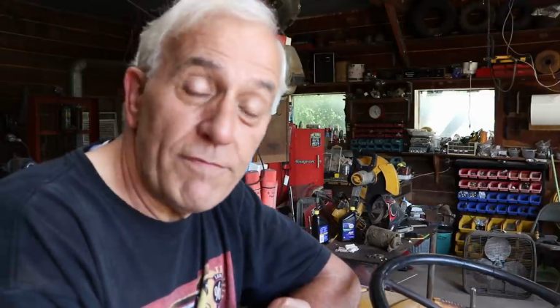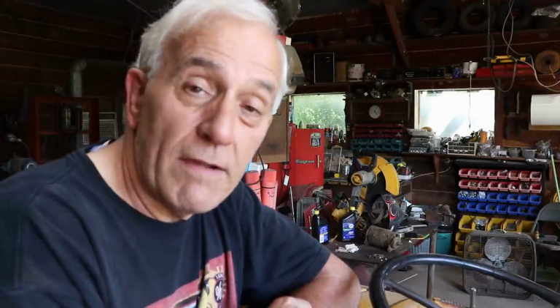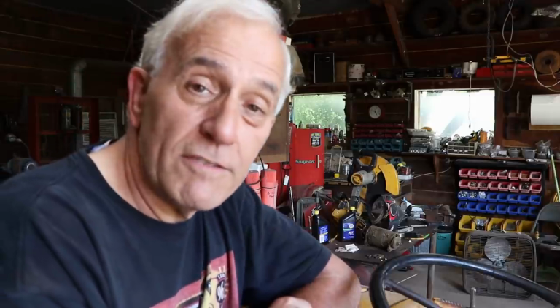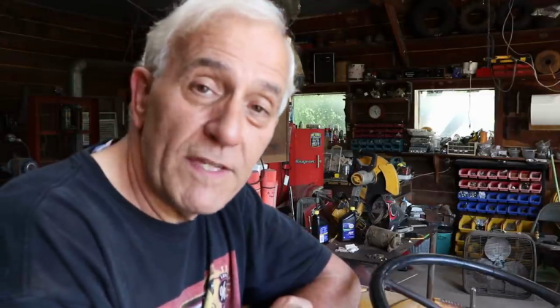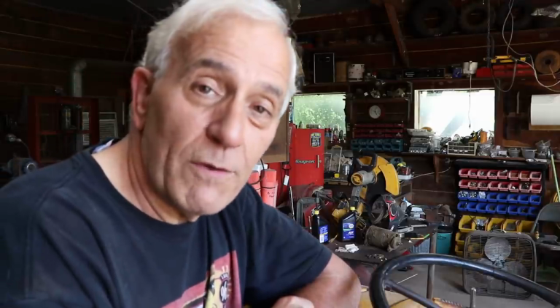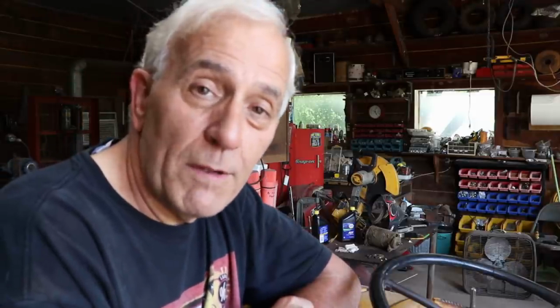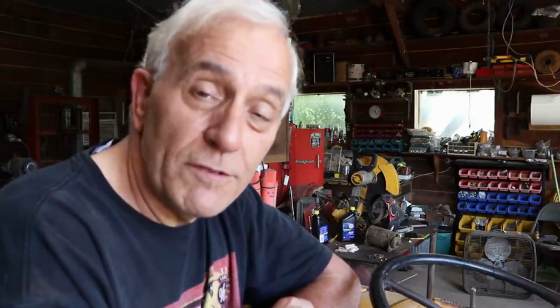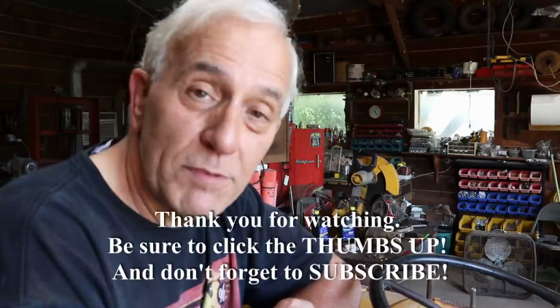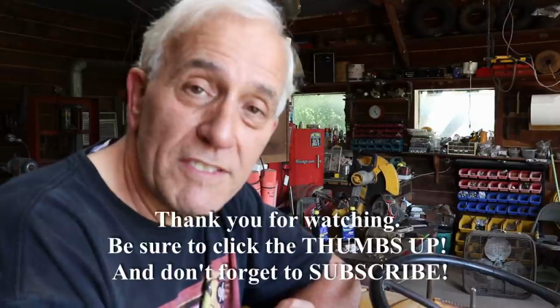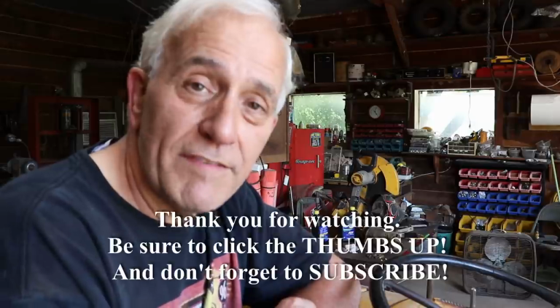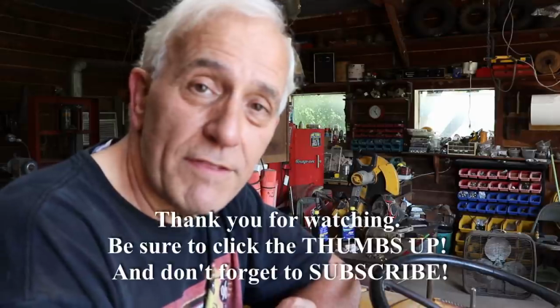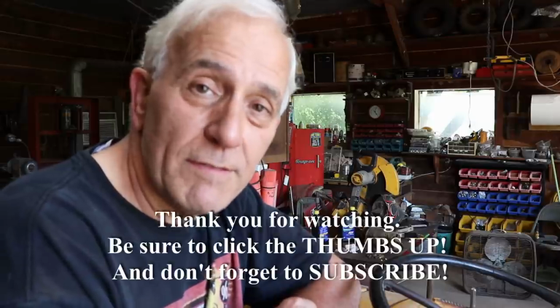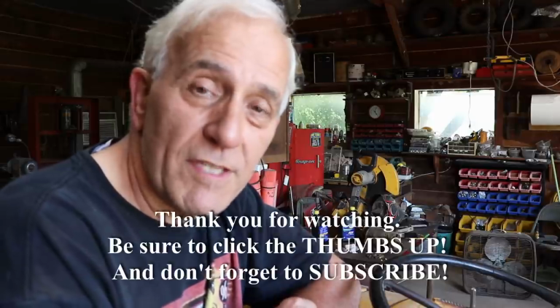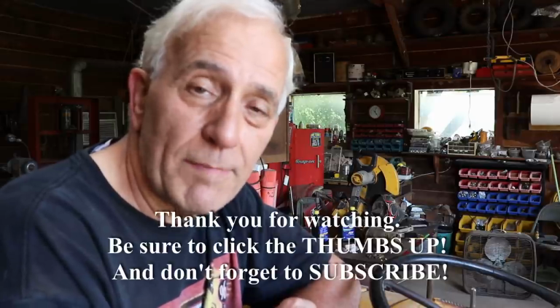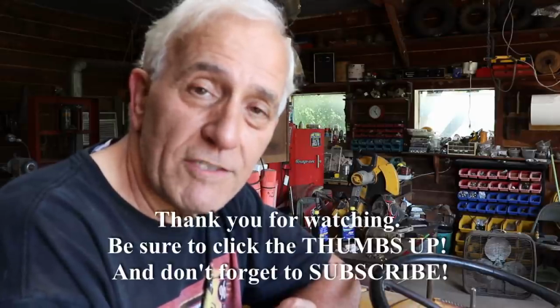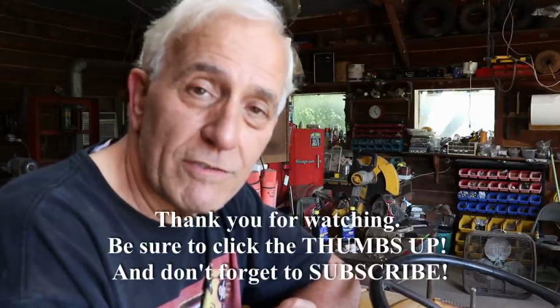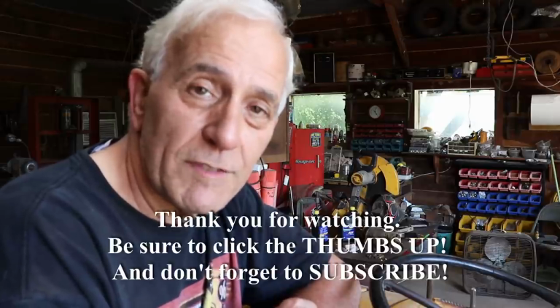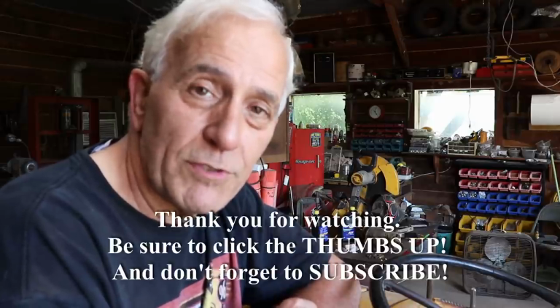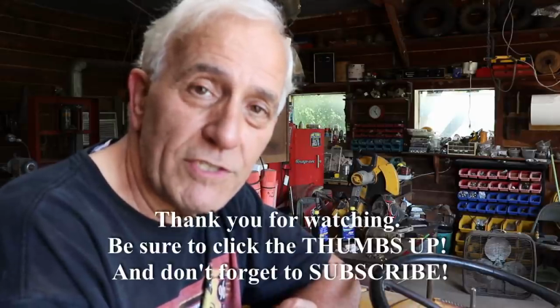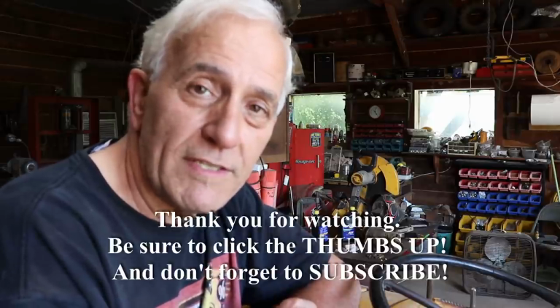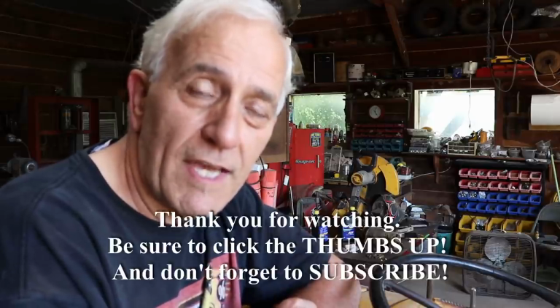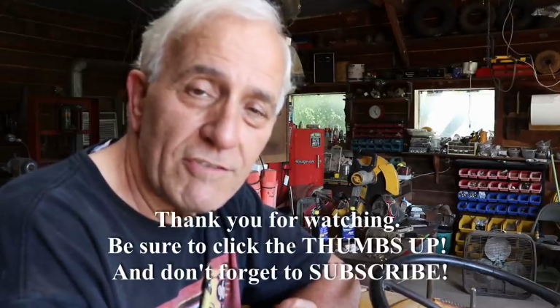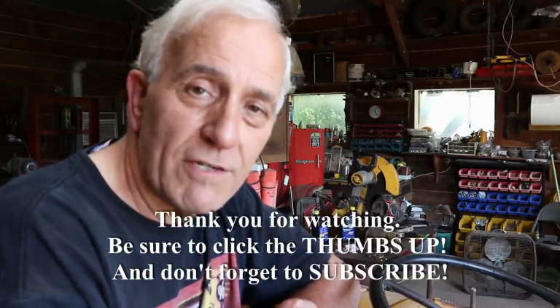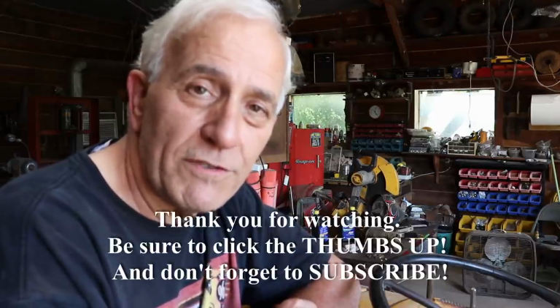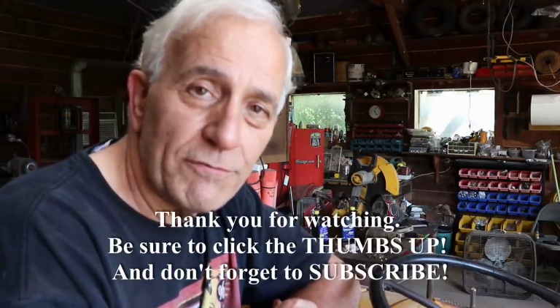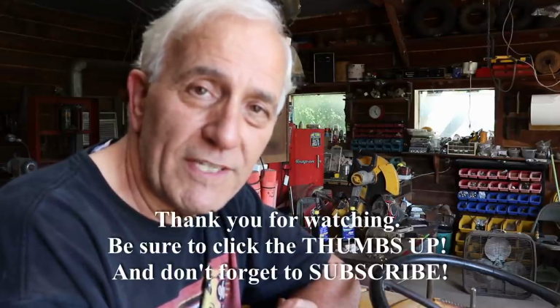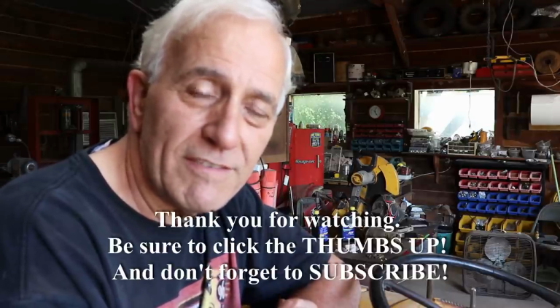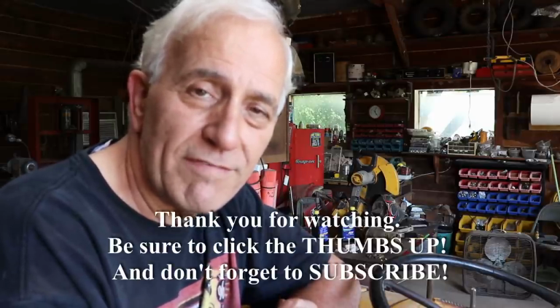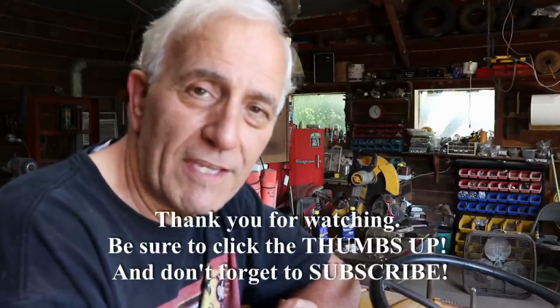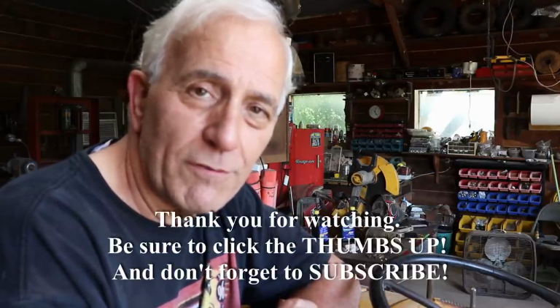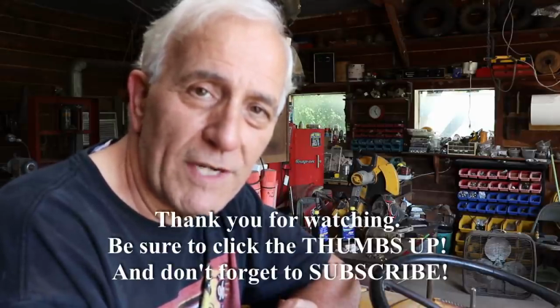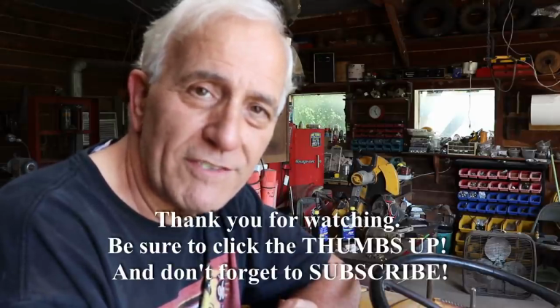If you found this video helpful, please give it a thumbs up — I sure would appreciate that. Share it with your friends. Thank you for watching.